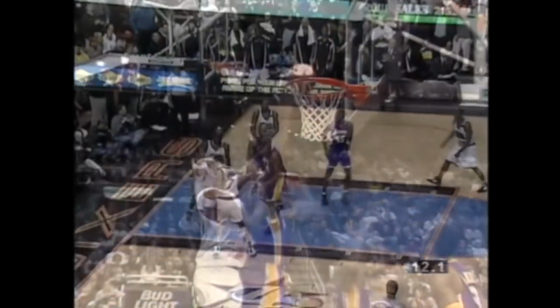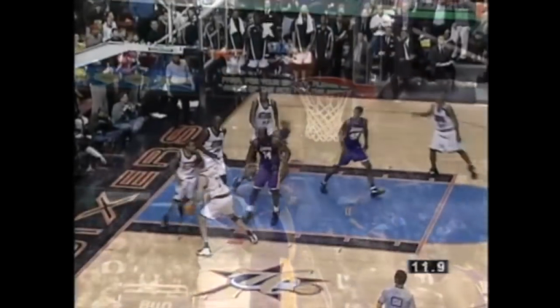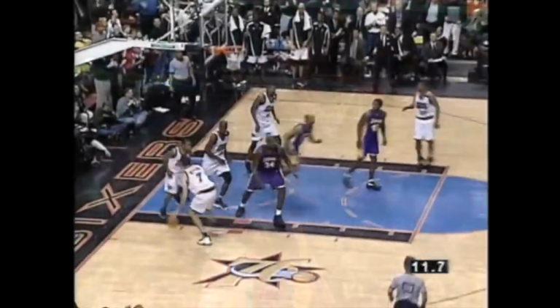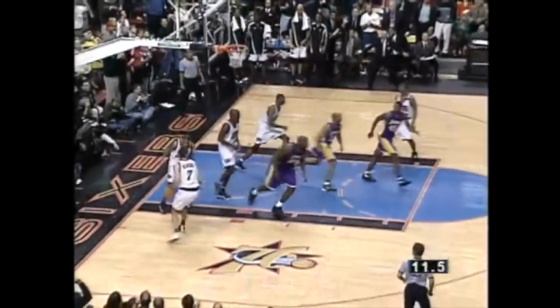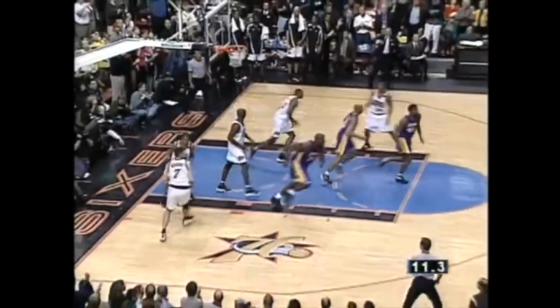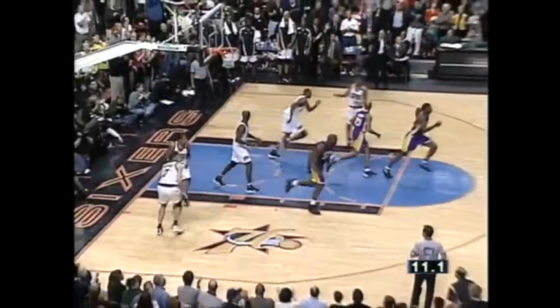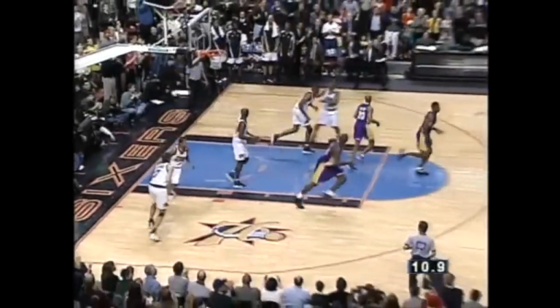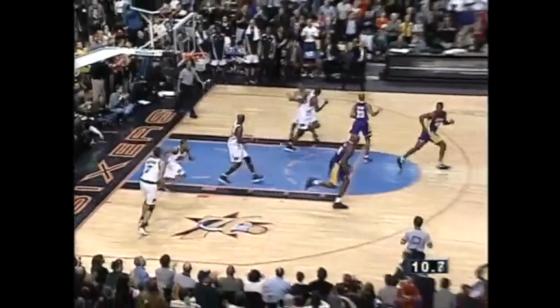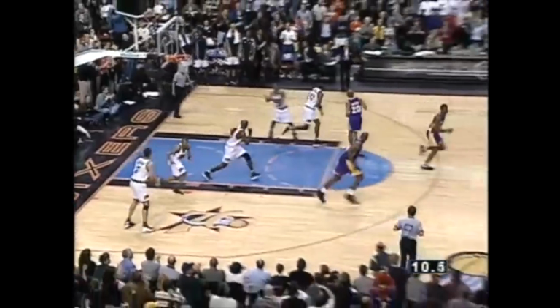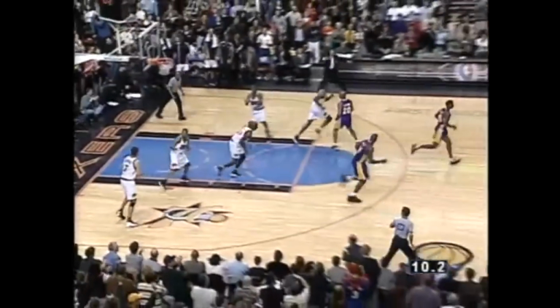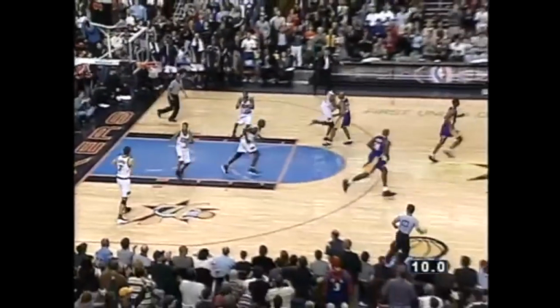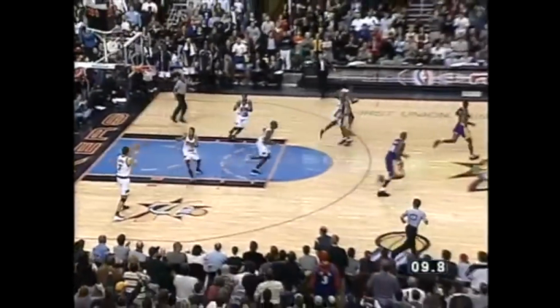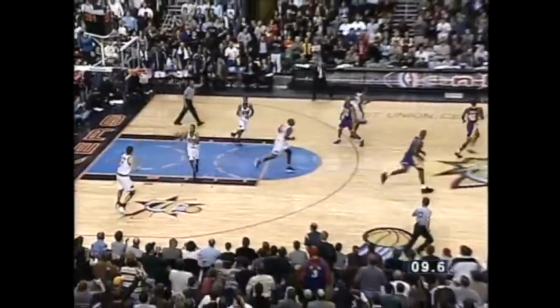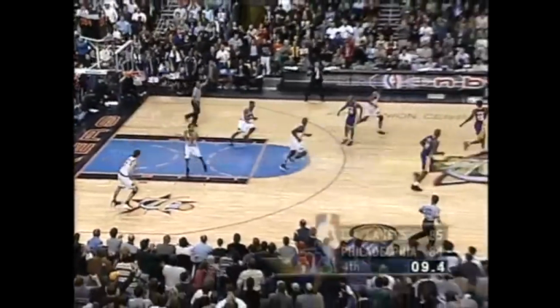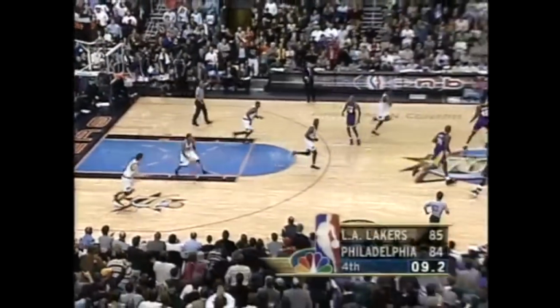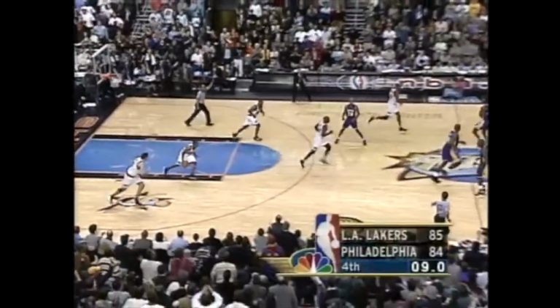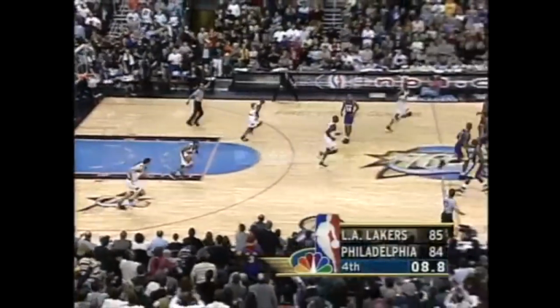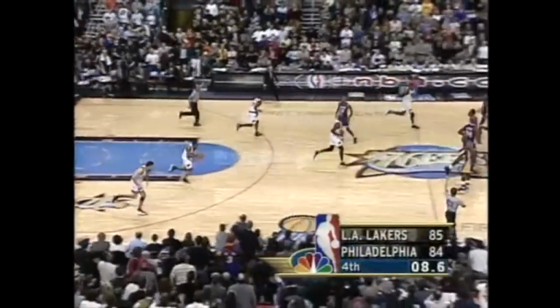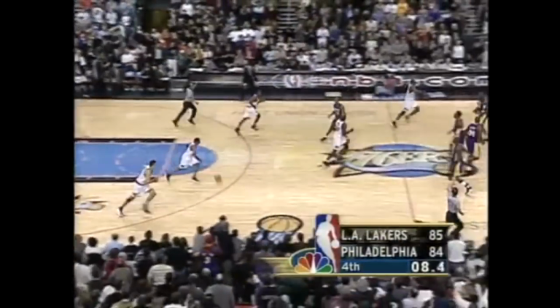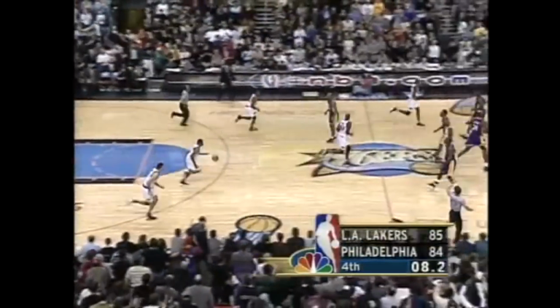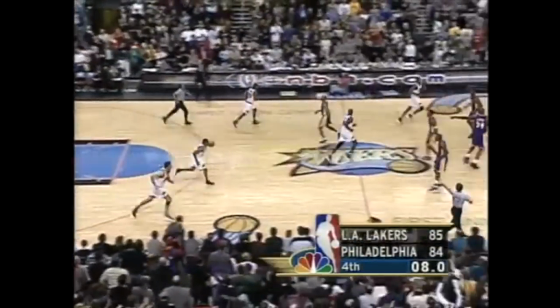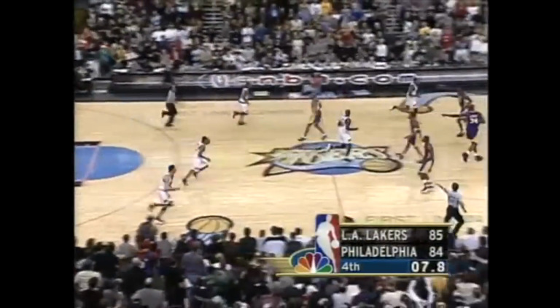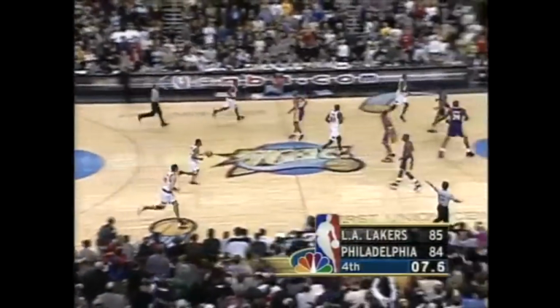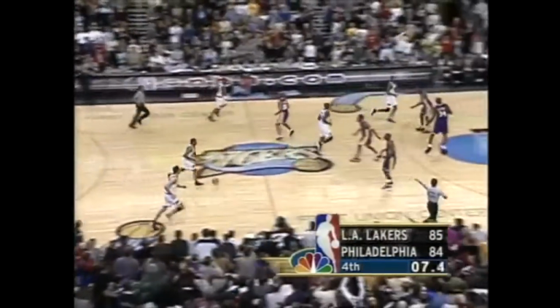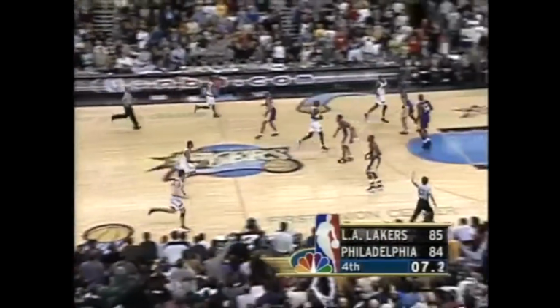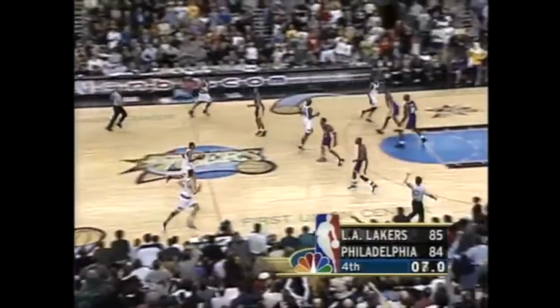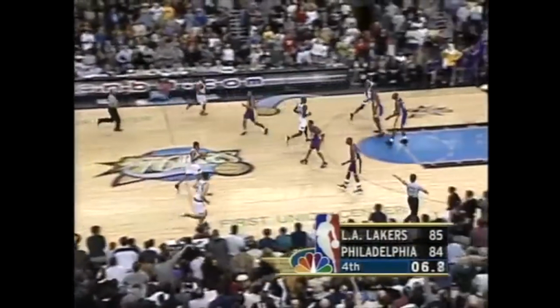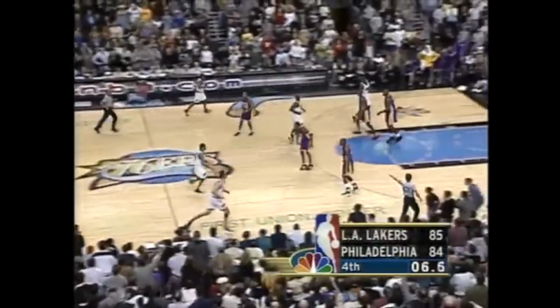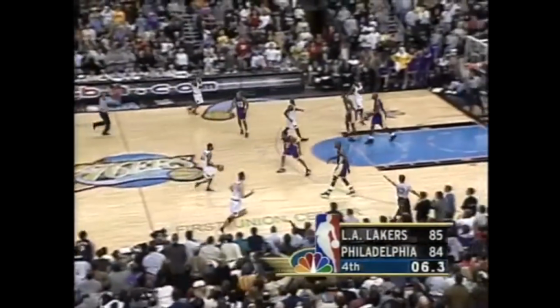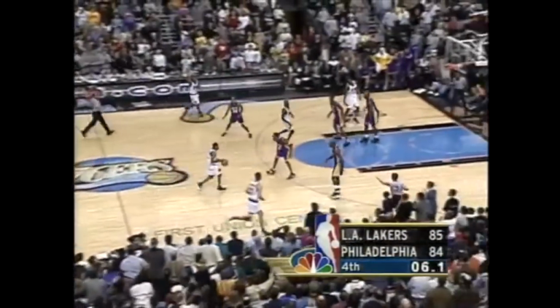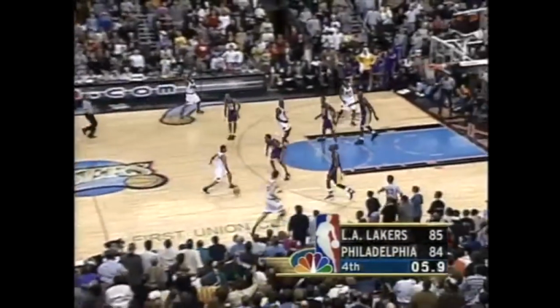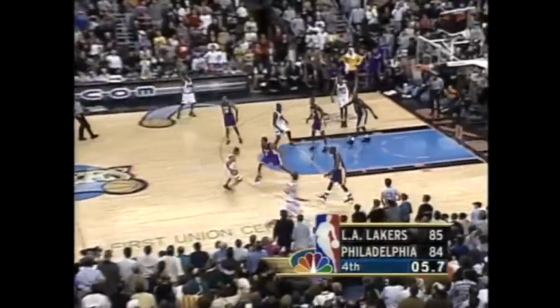But ultimately it came down to Iverson vs. Kobe man-on-man with the game on the line.